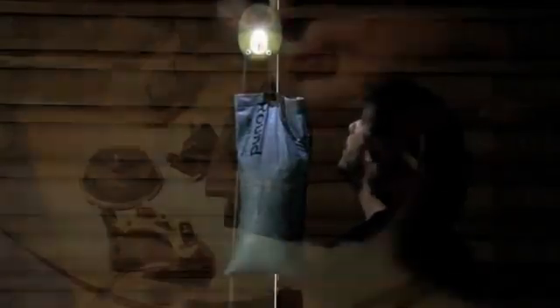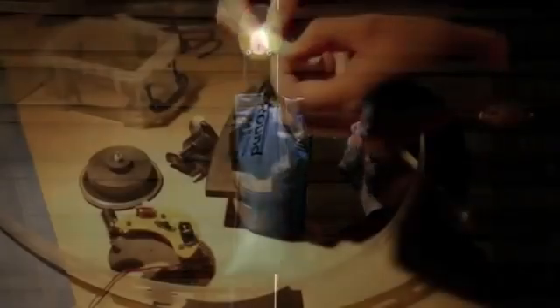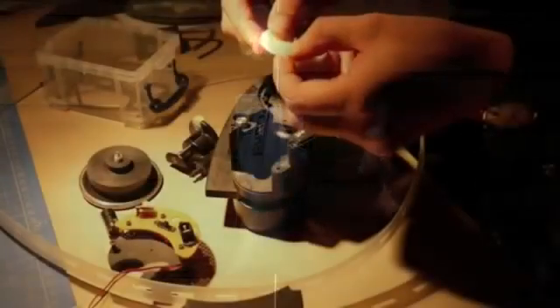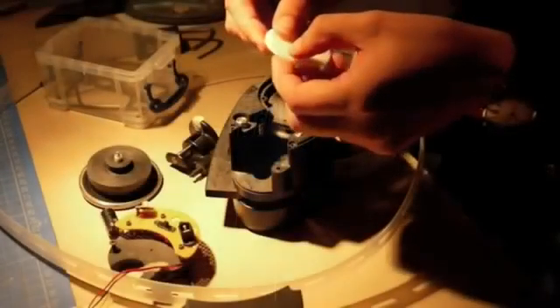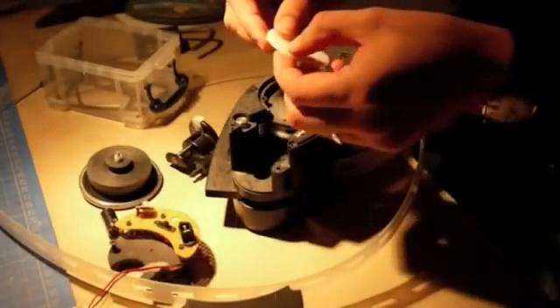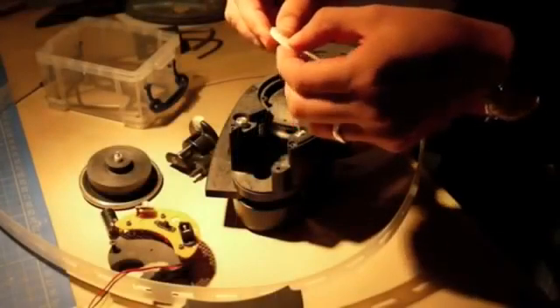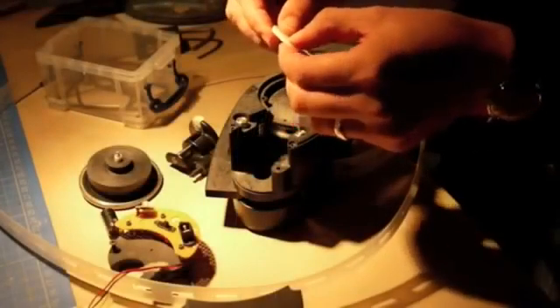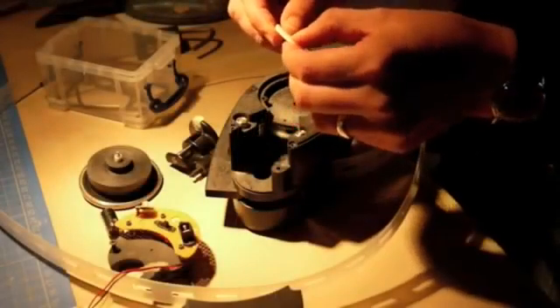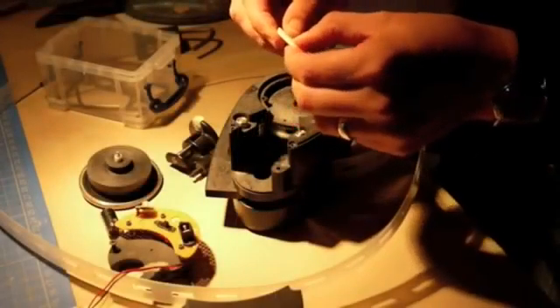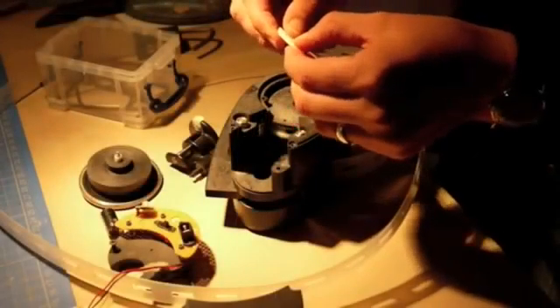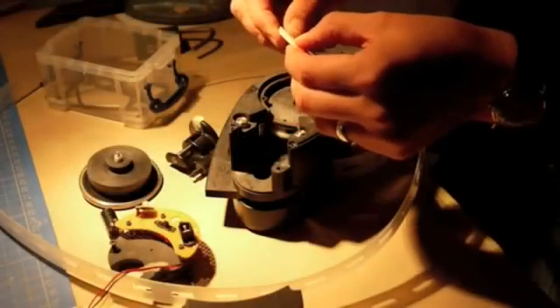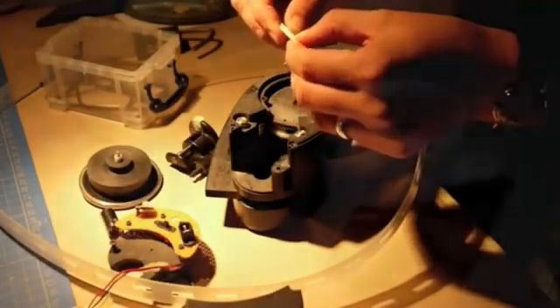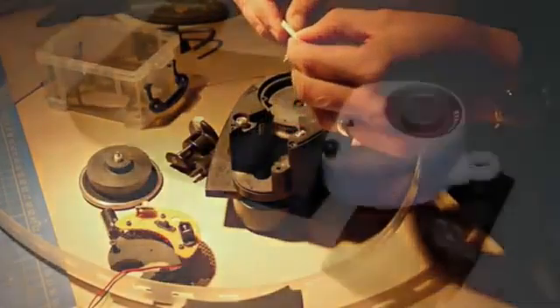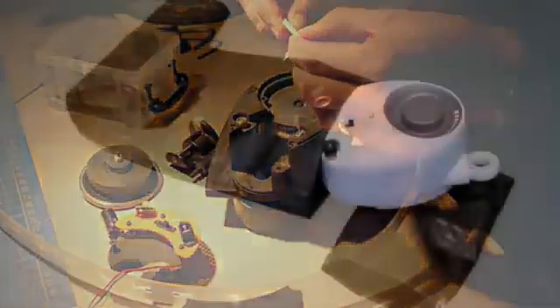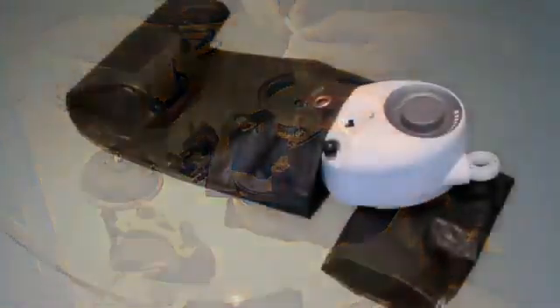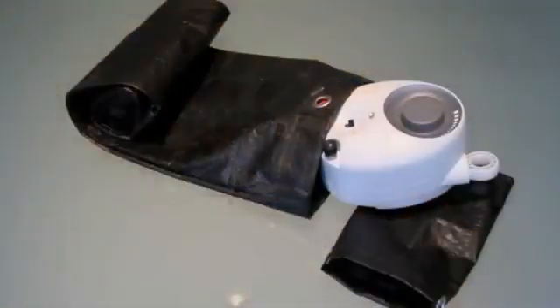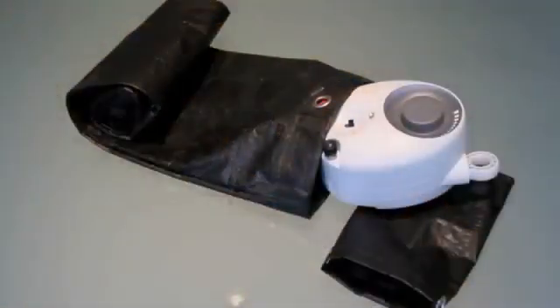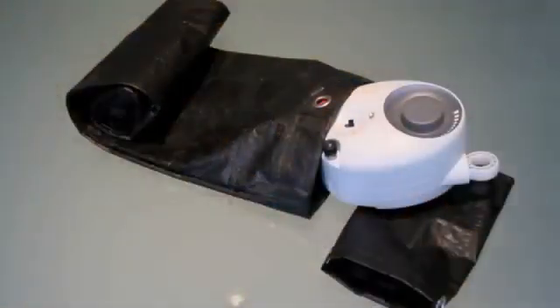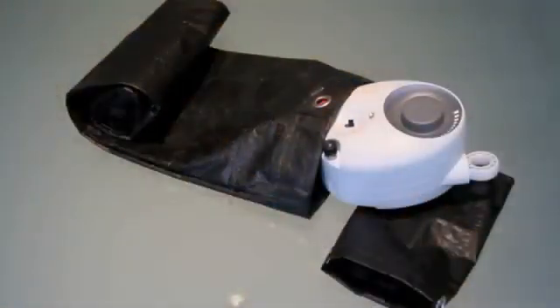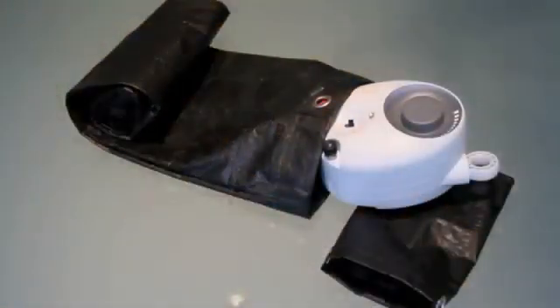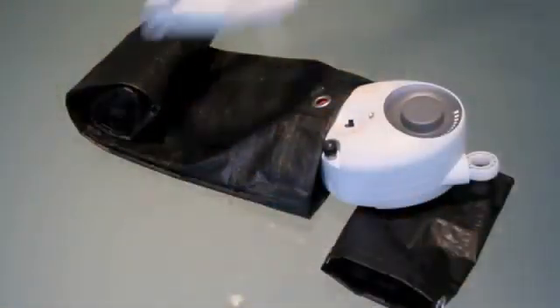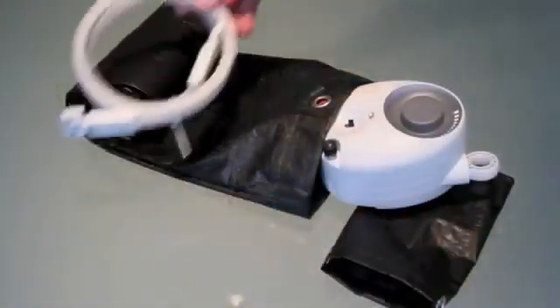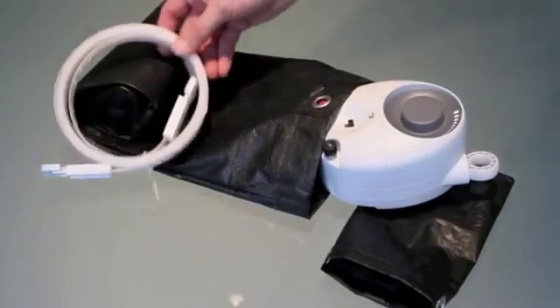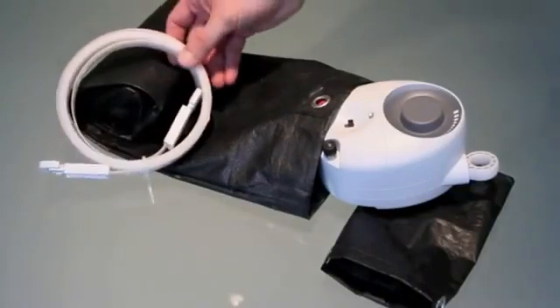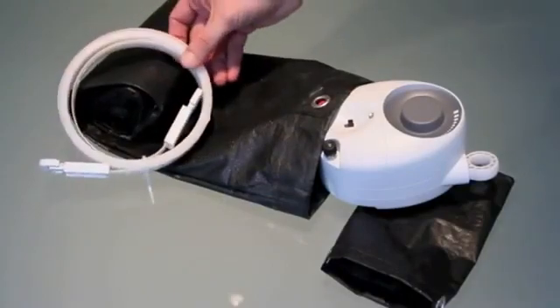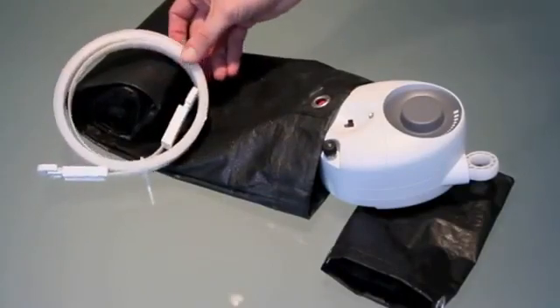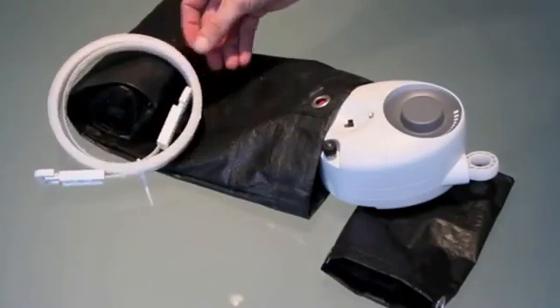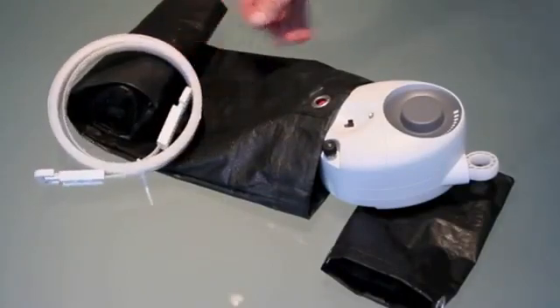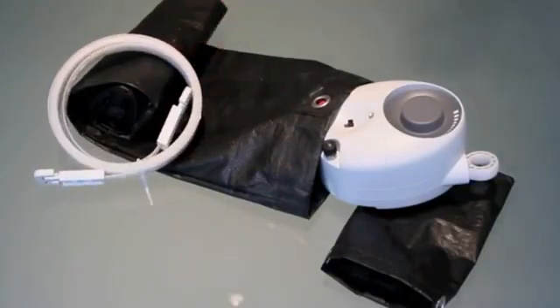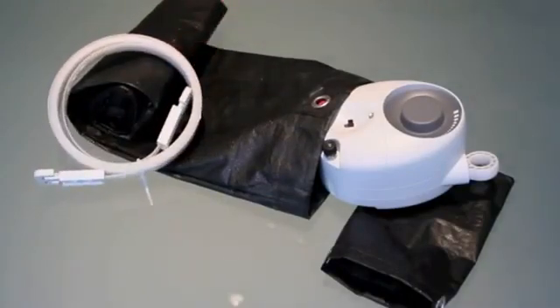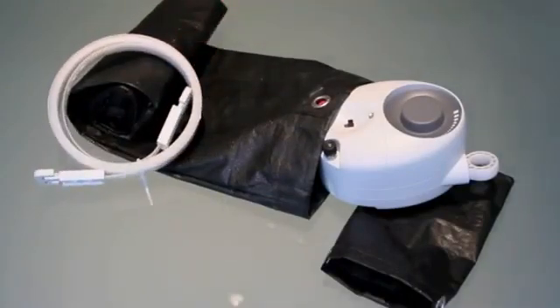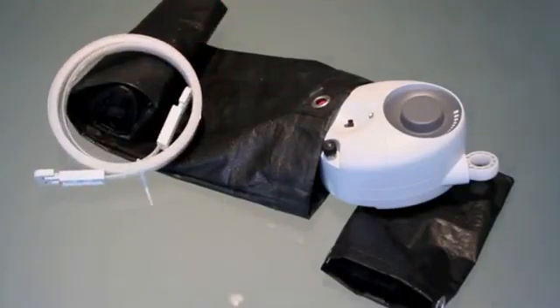It is delivered in a durable fabric bag, which when filled with rocks, sand, or earth, provides the weight to power it.